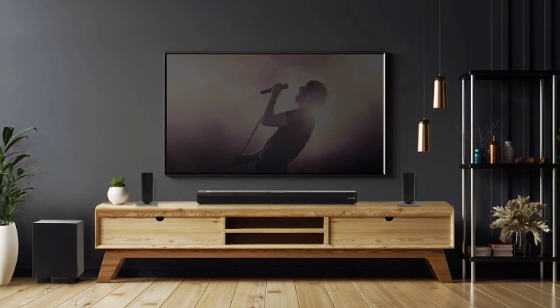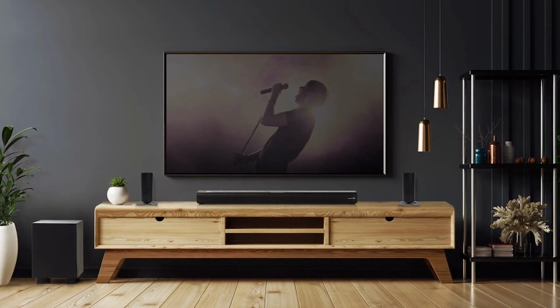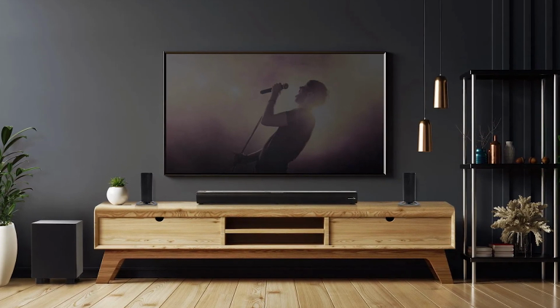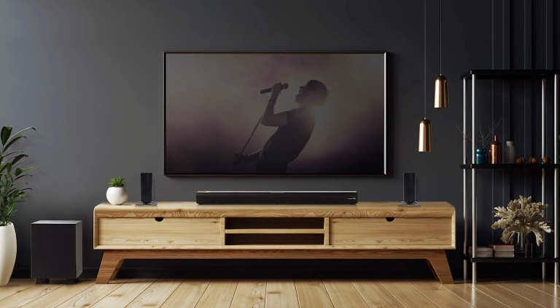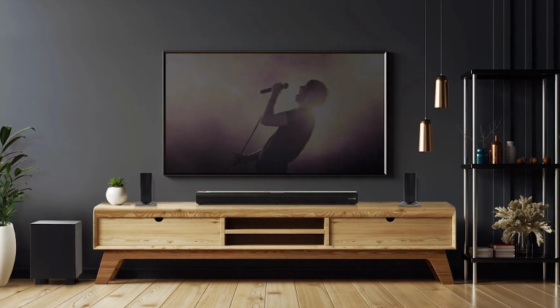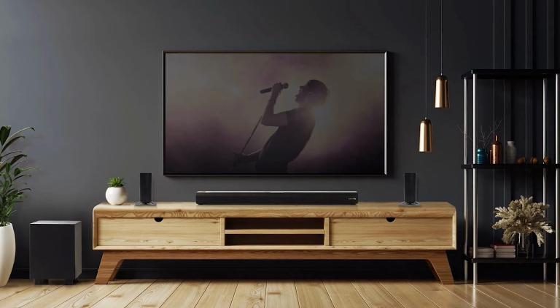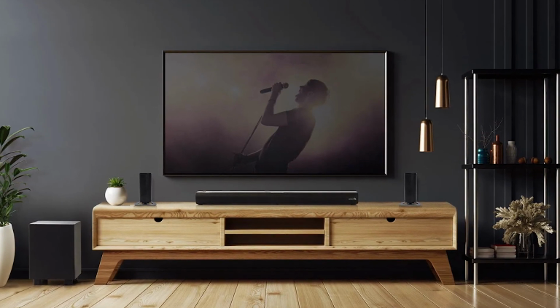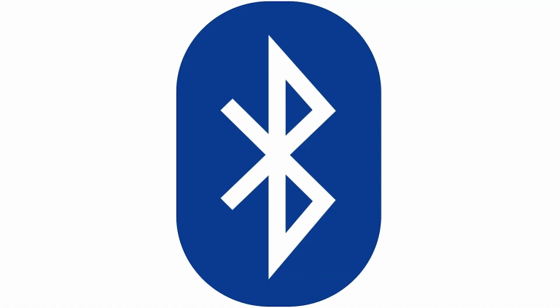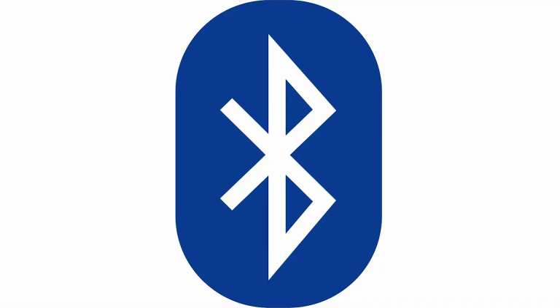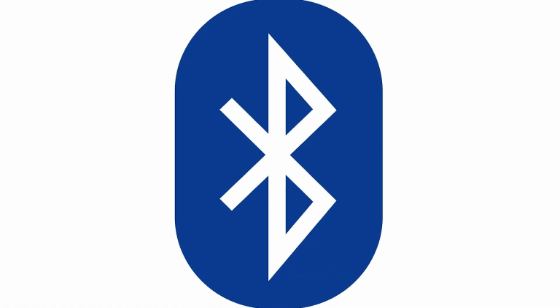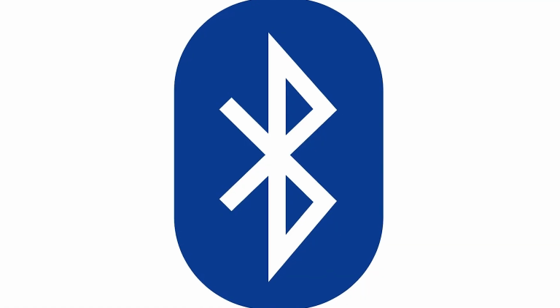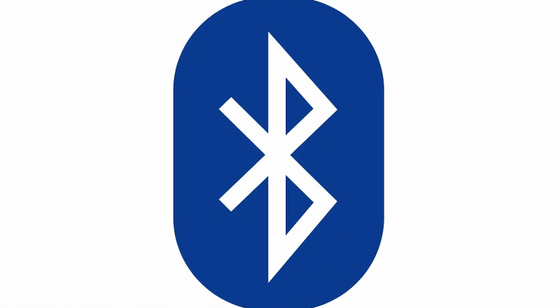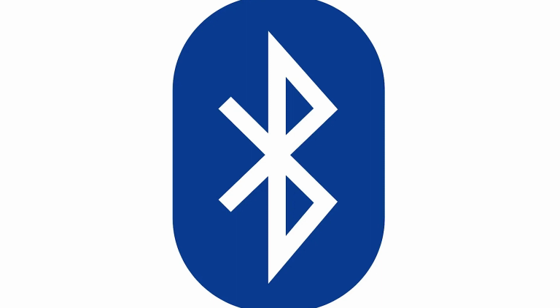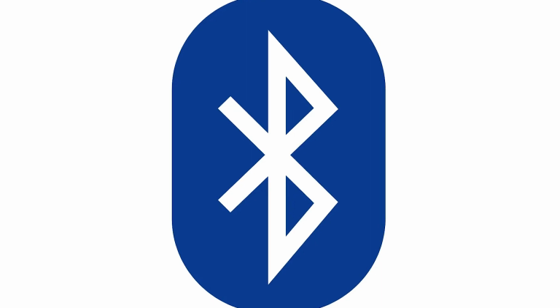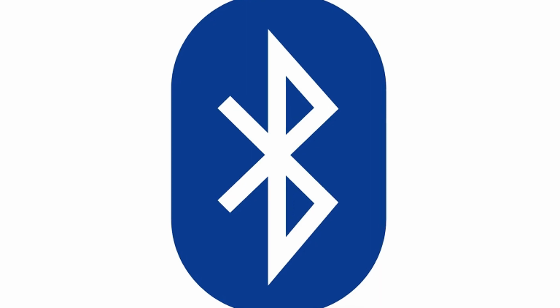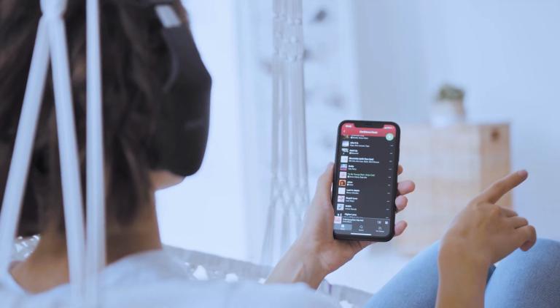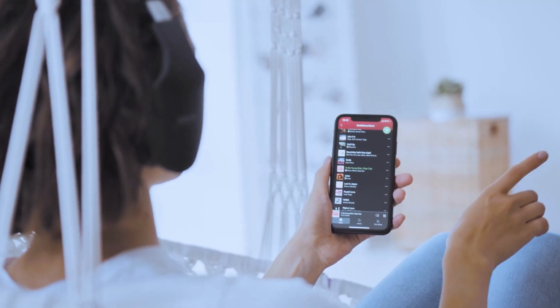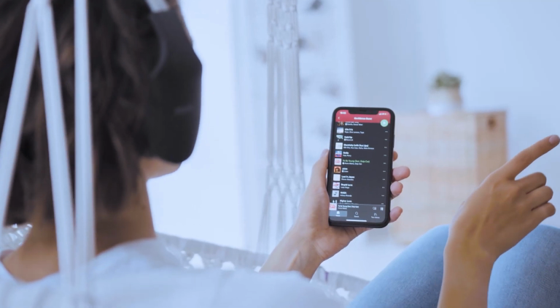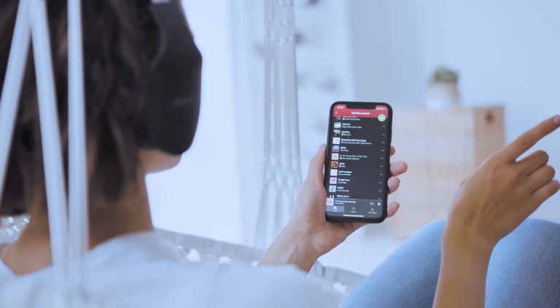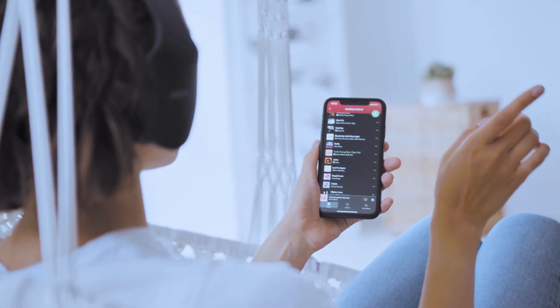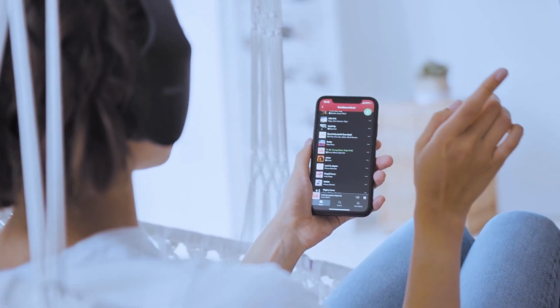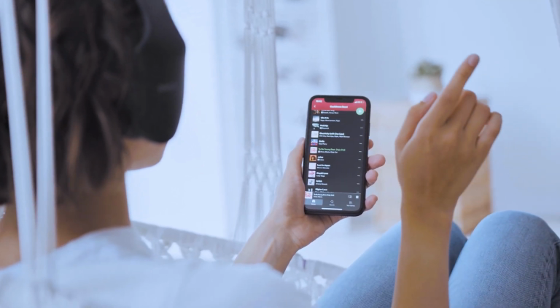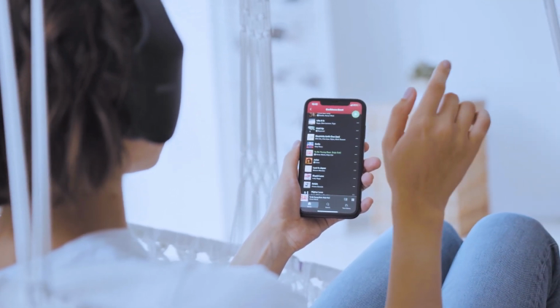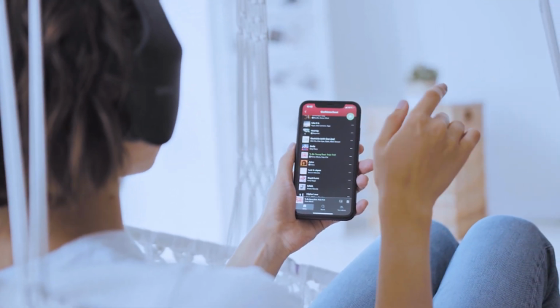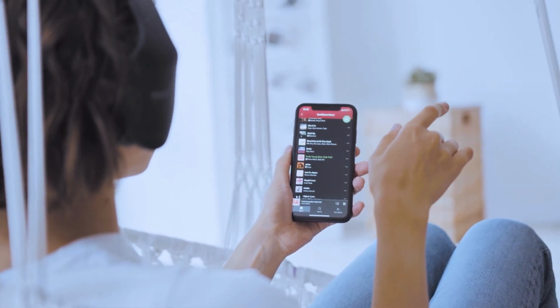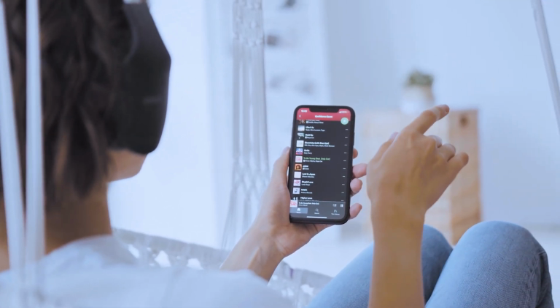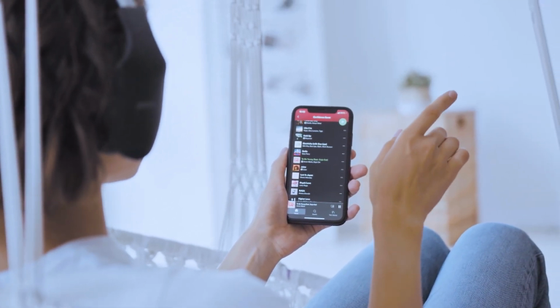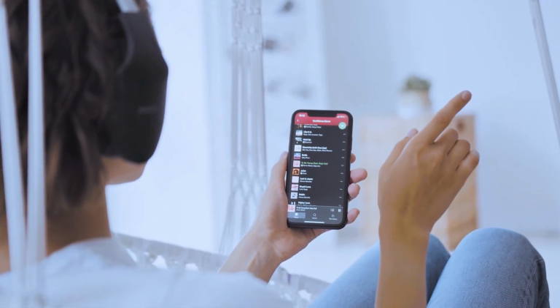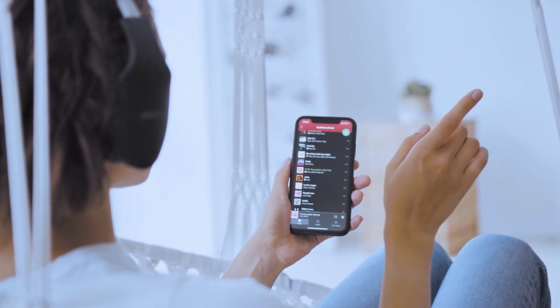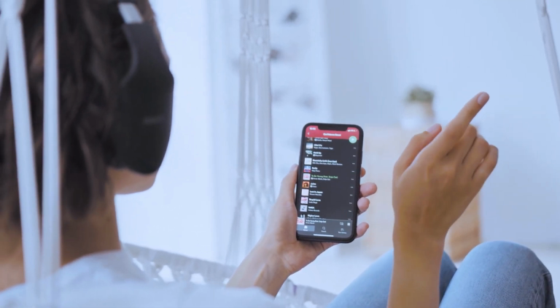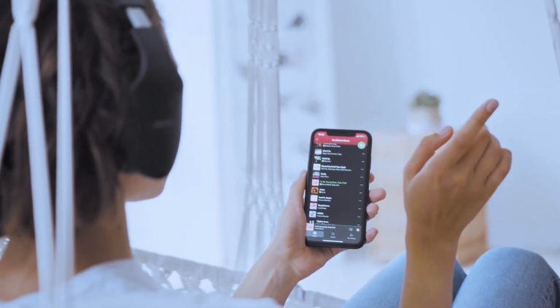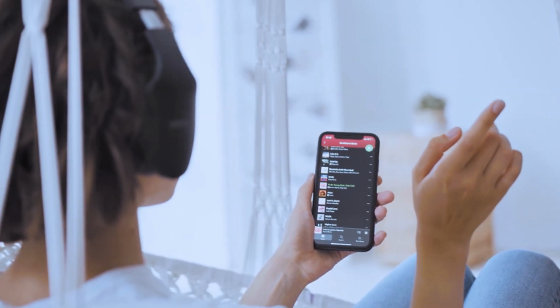This soundbar also comes with Bluetooth connectivity, just in case you want to stream some of your favorite songs from your favorite streaming platforms.